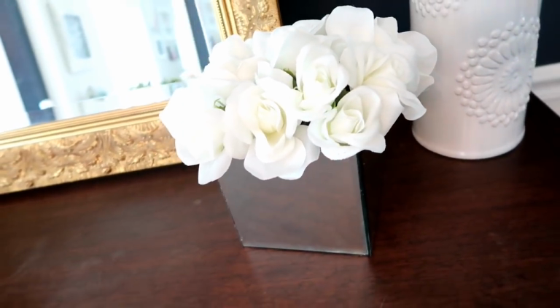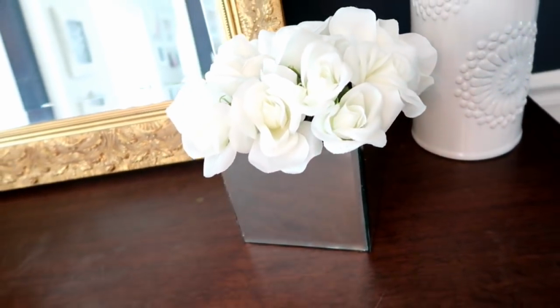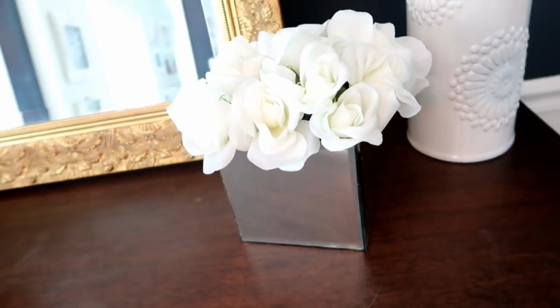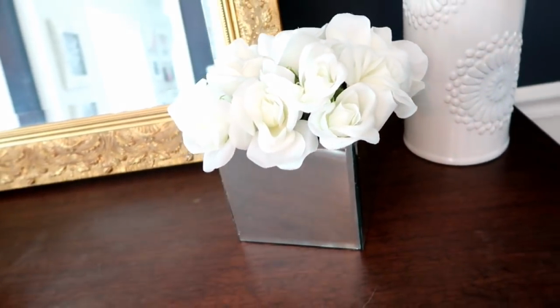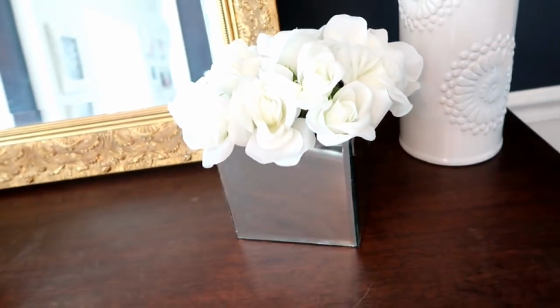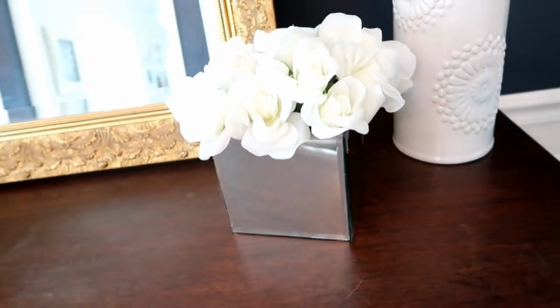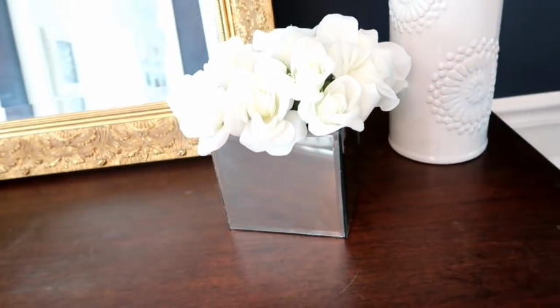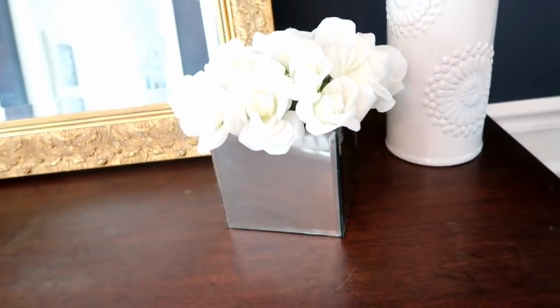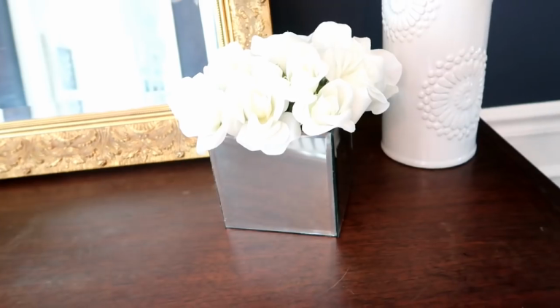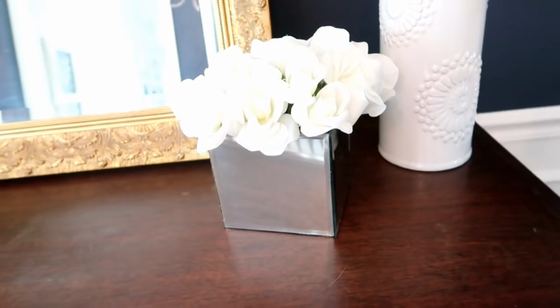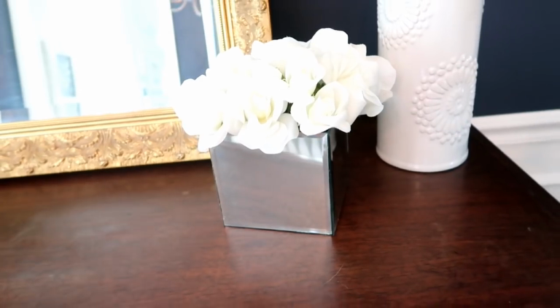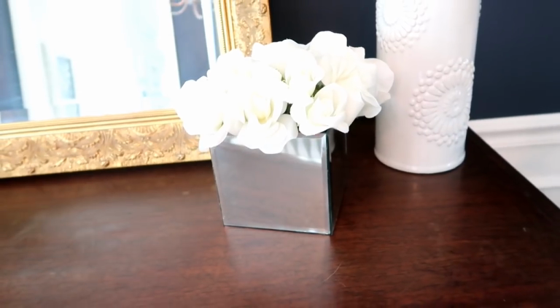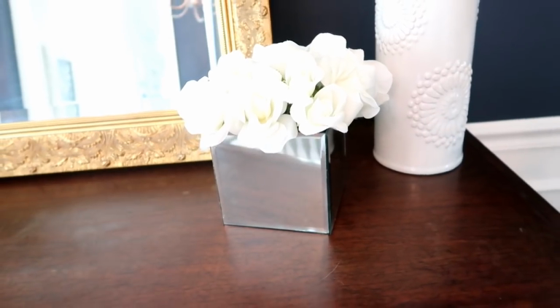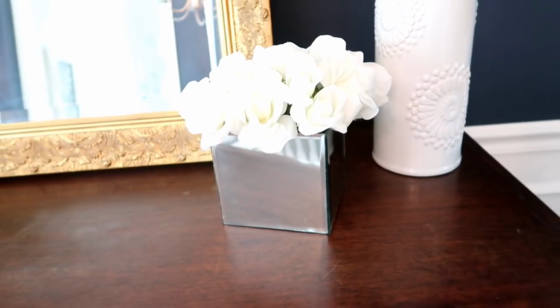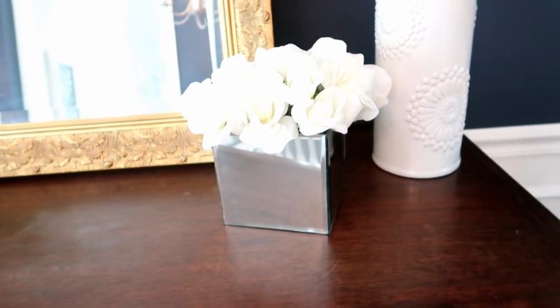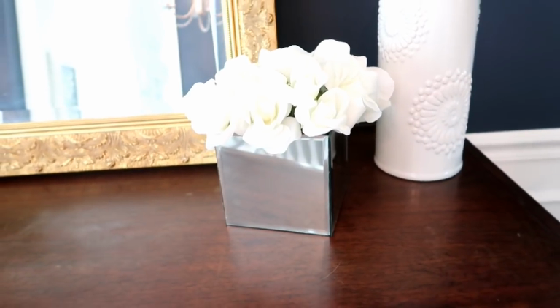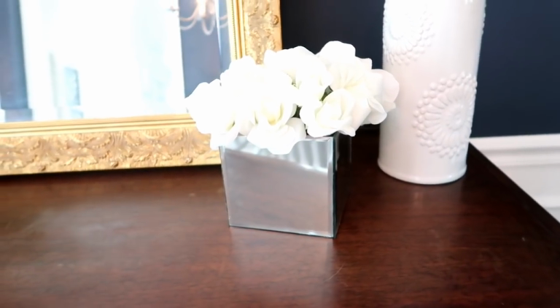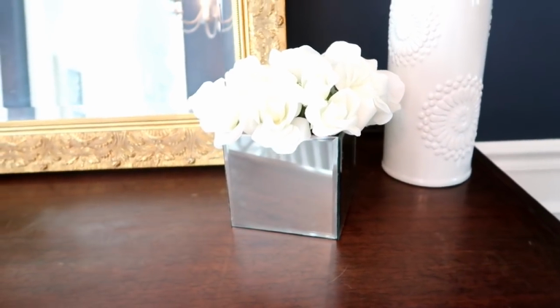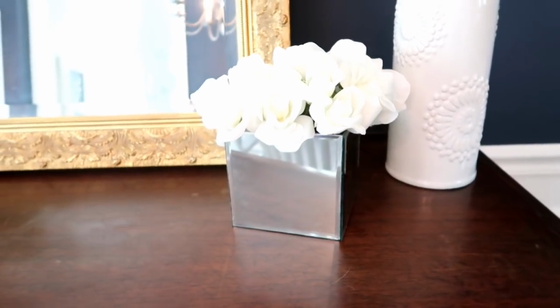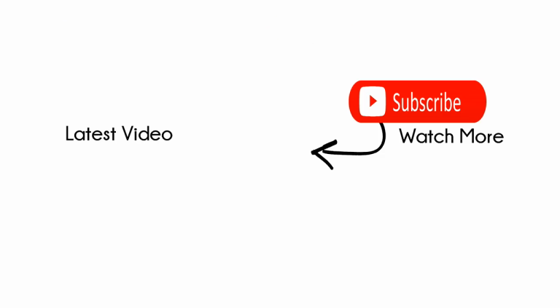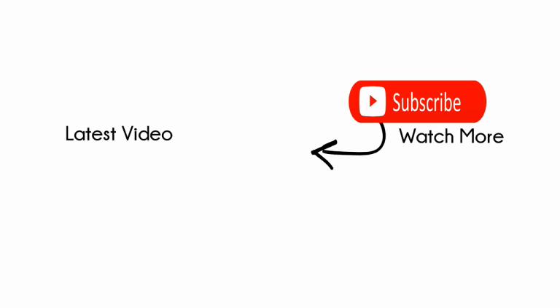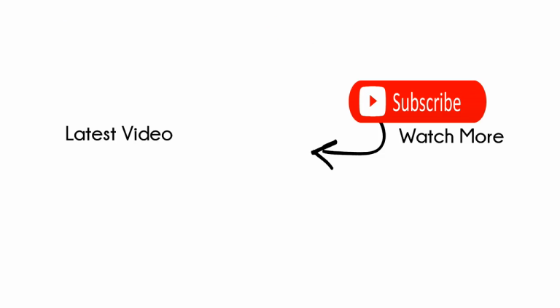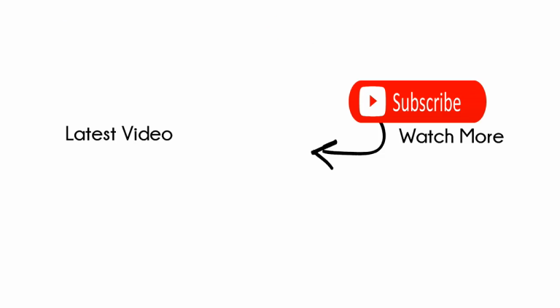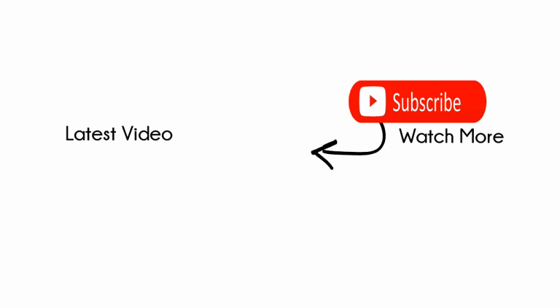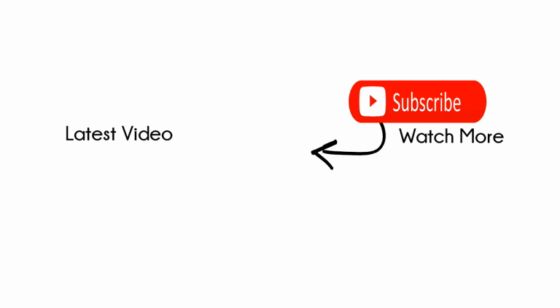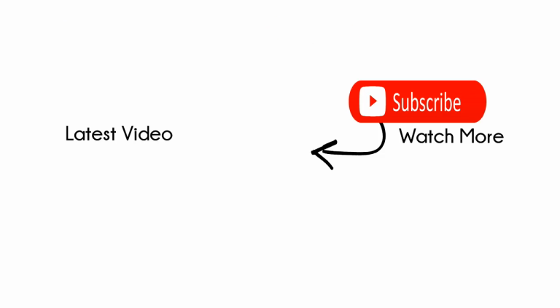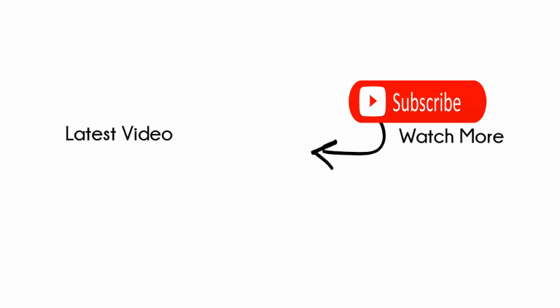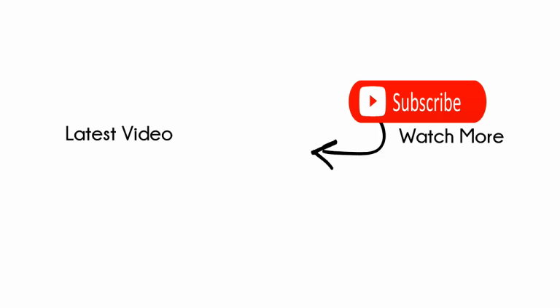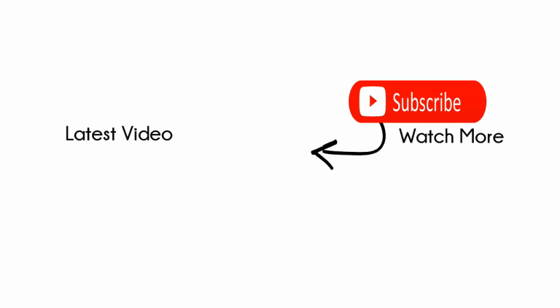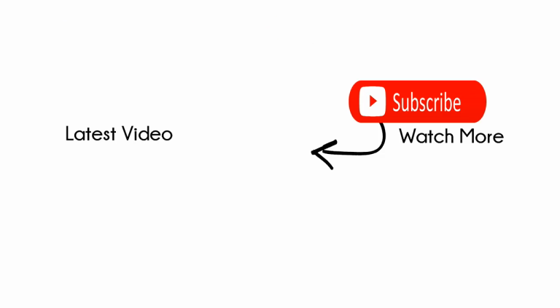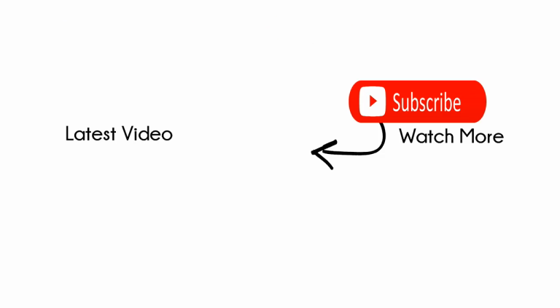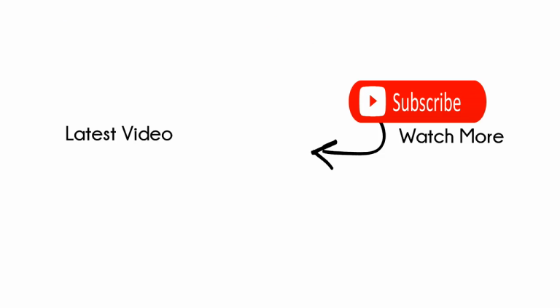That's it for my tutorials today. If you're new to my channel please make sure to subscribe.